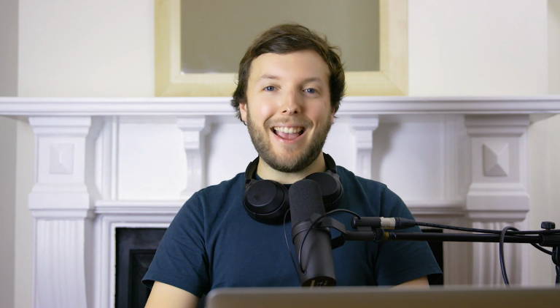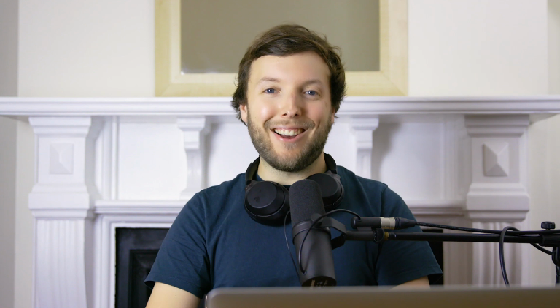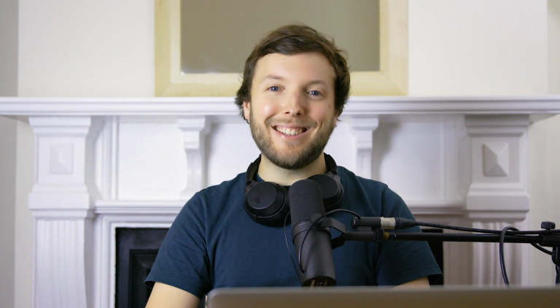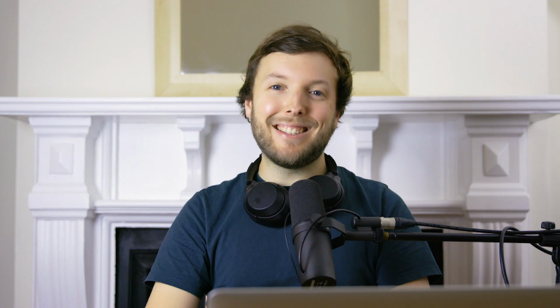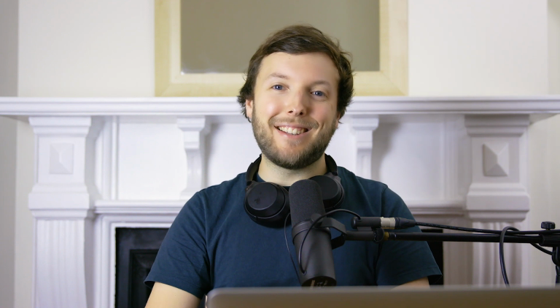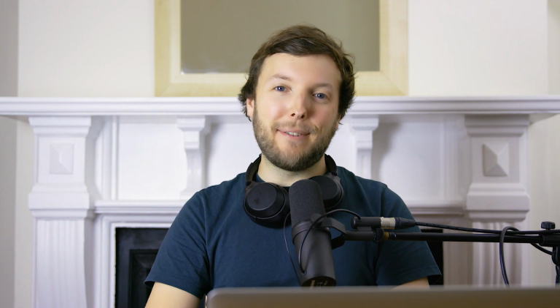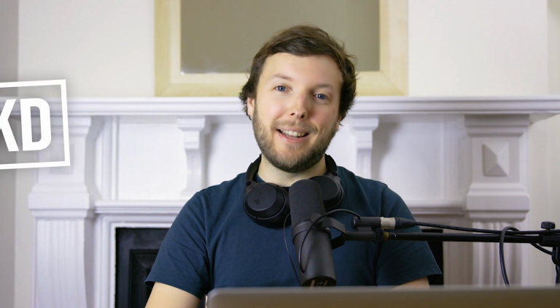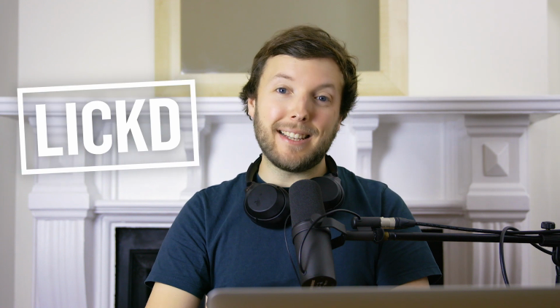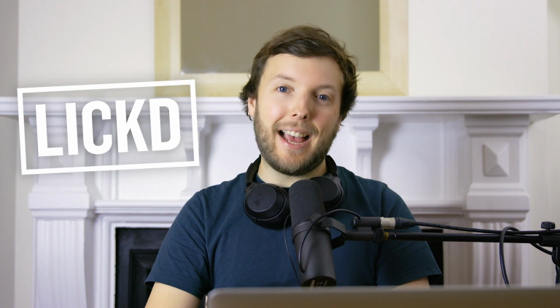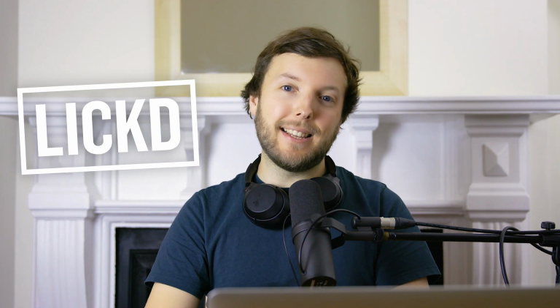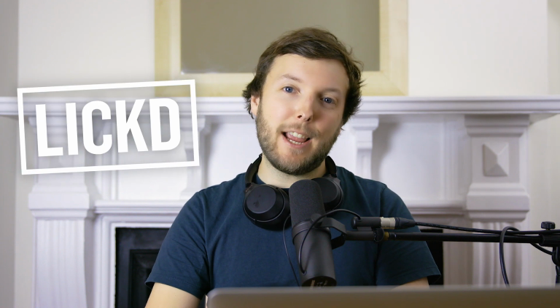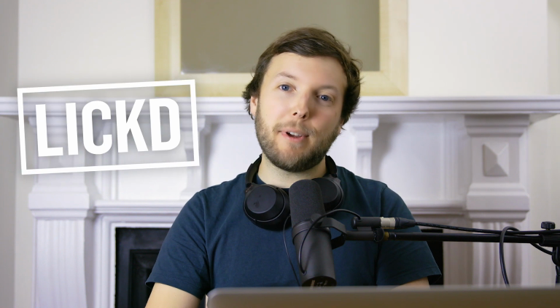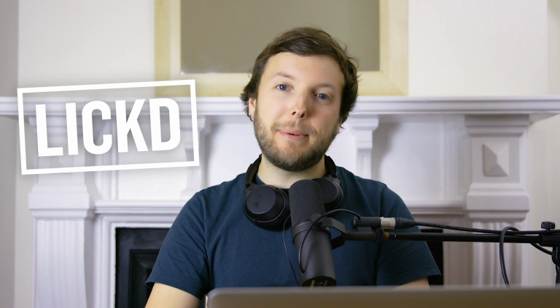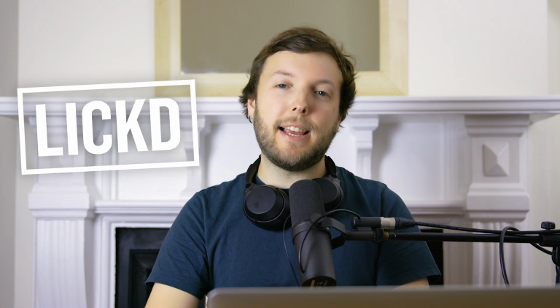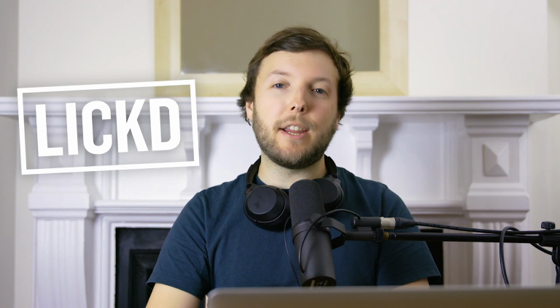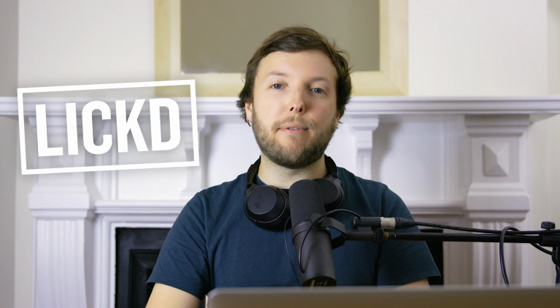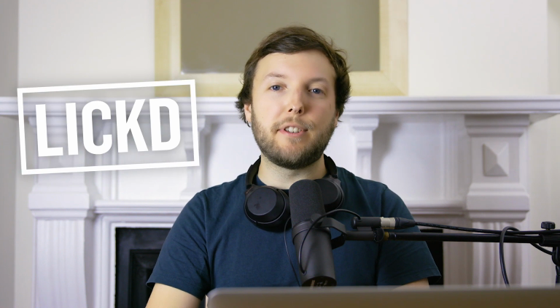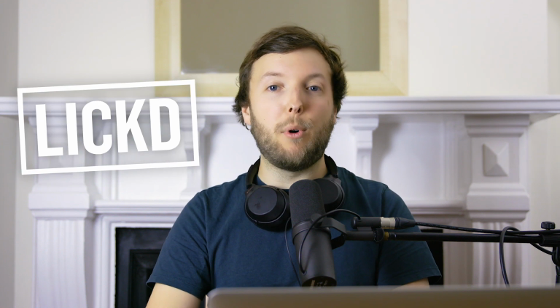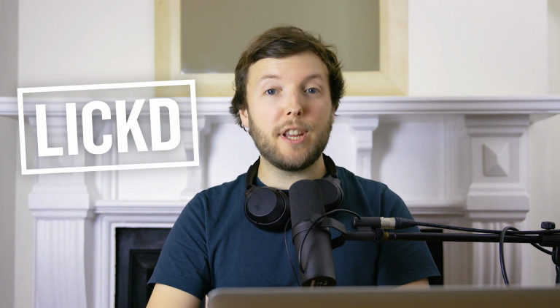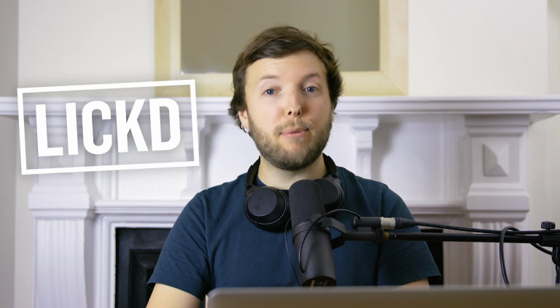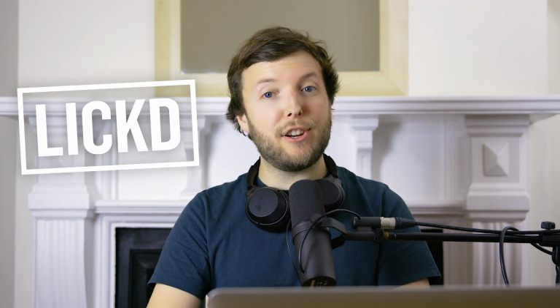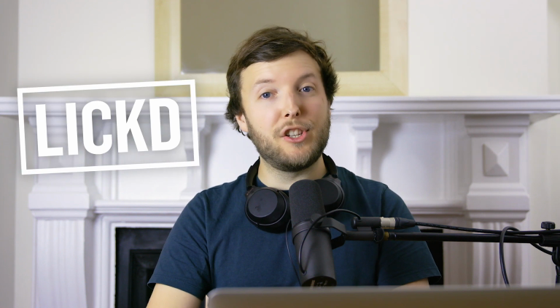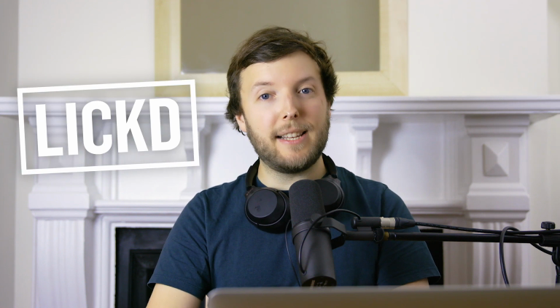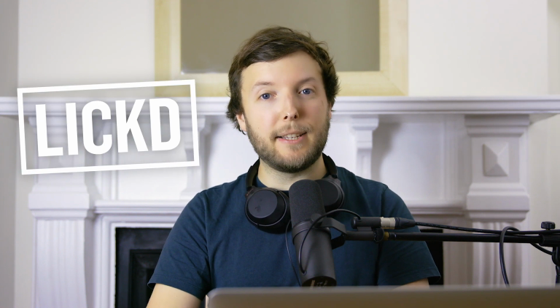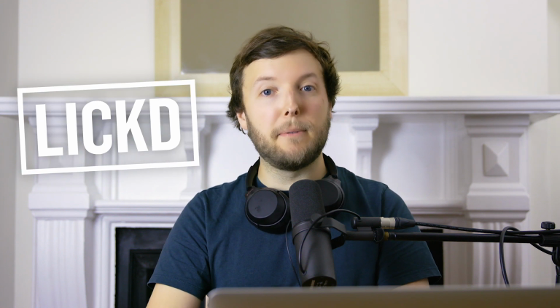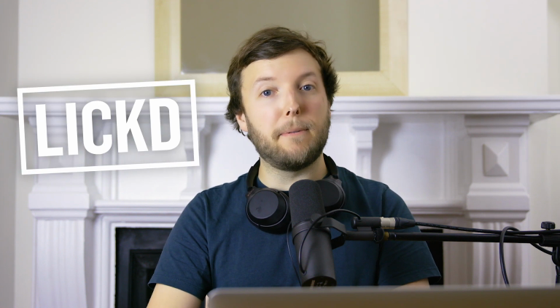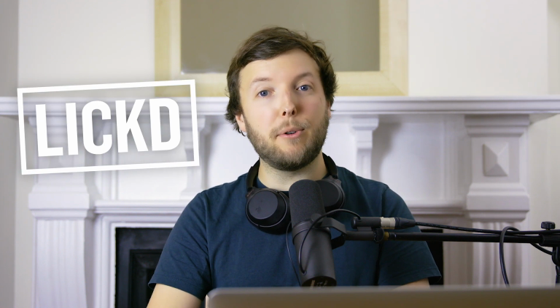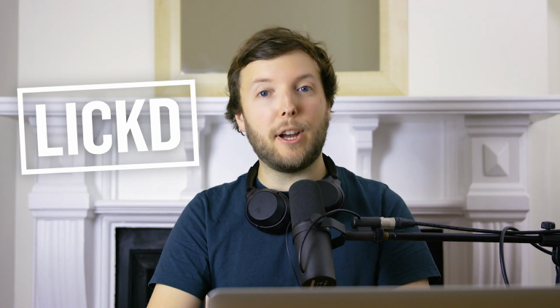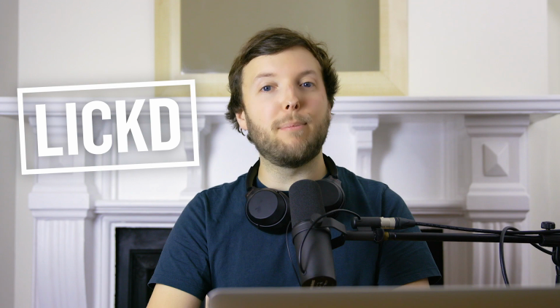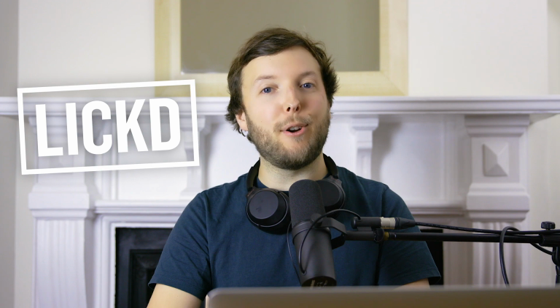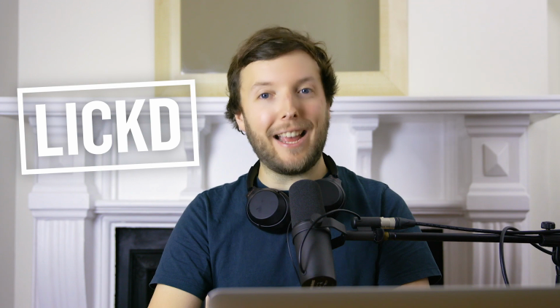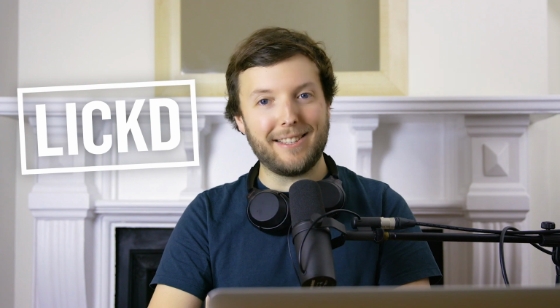Hey guys, this is Dan for Licks and today I'm going to be taking you through some audio production settings for Final Cut Pro X.